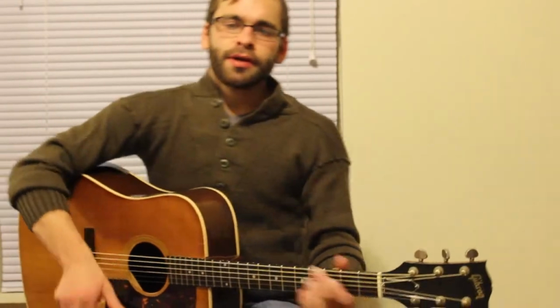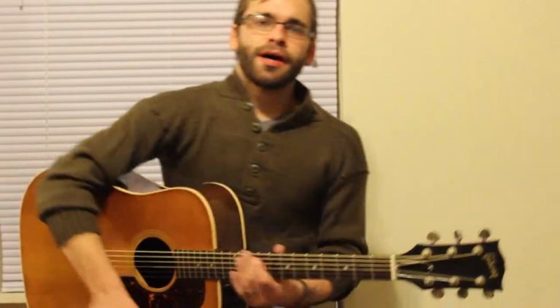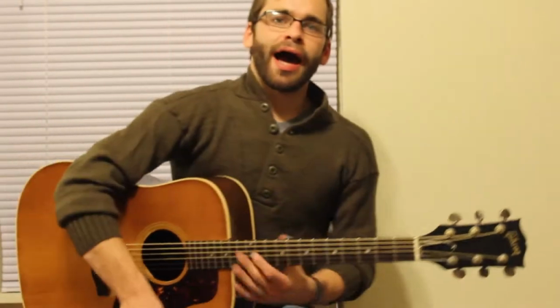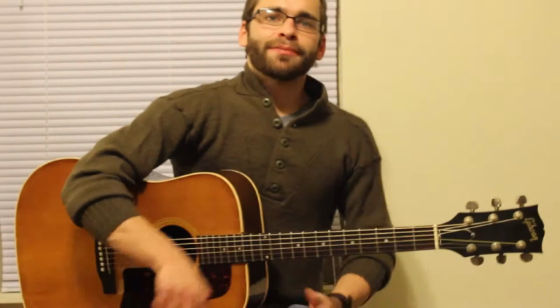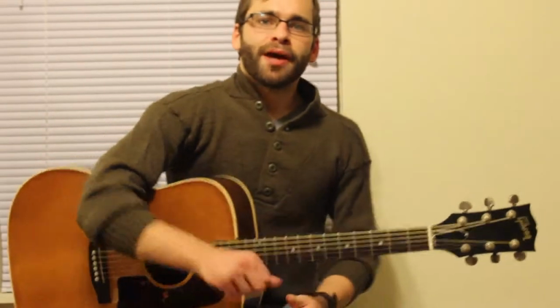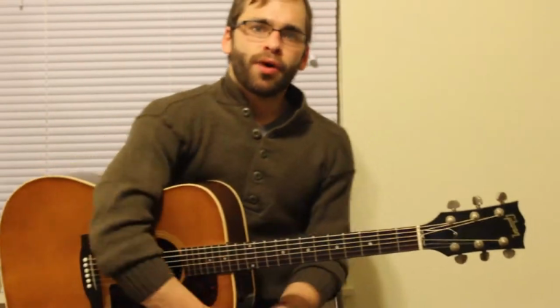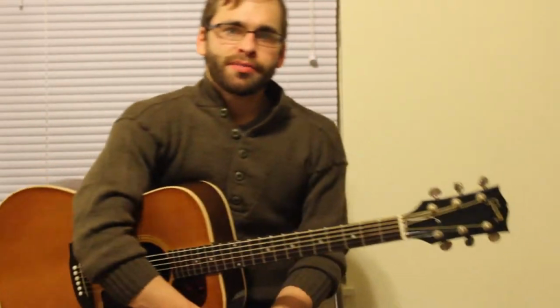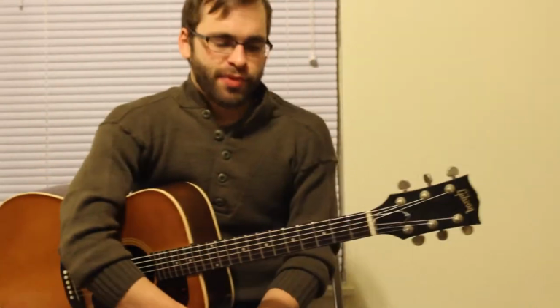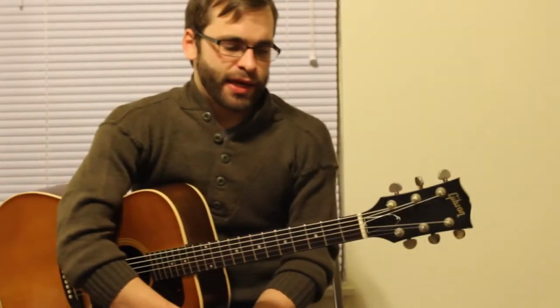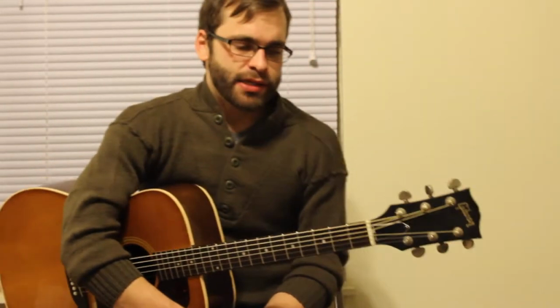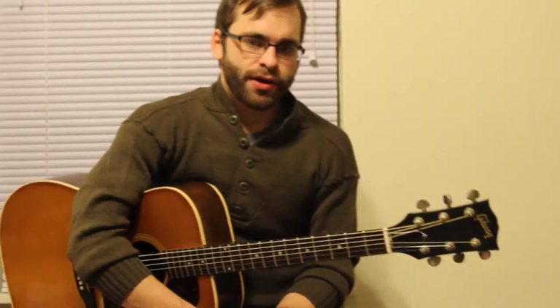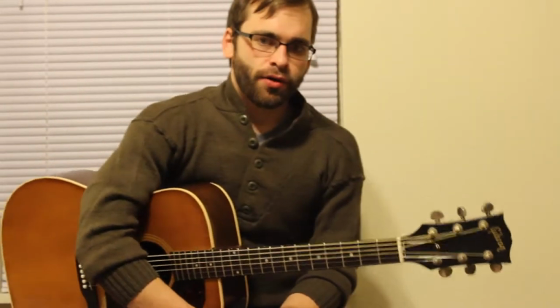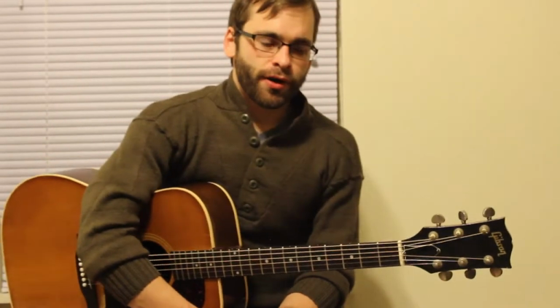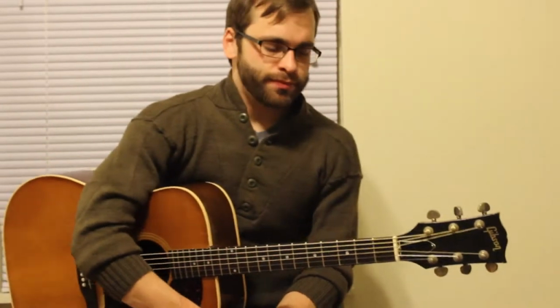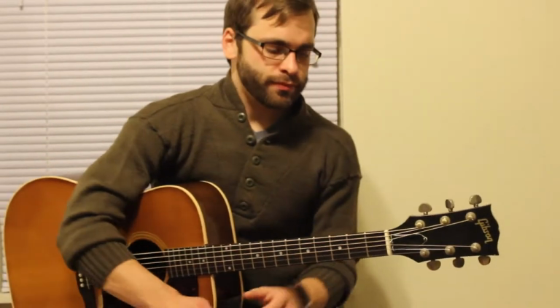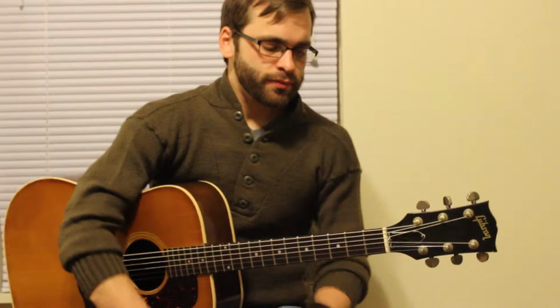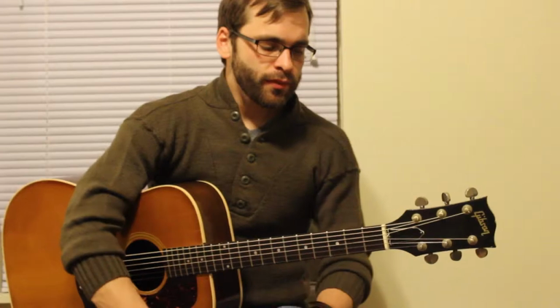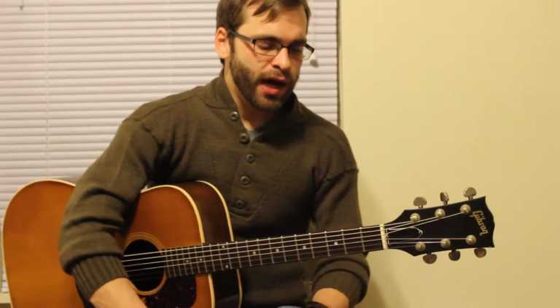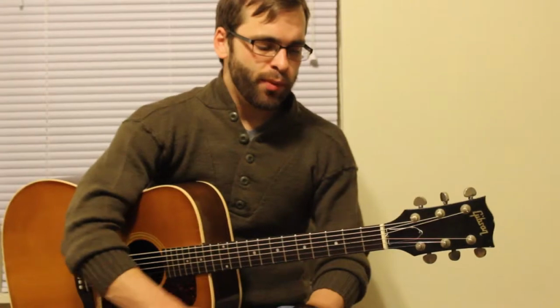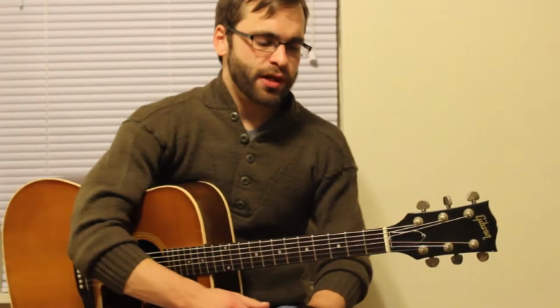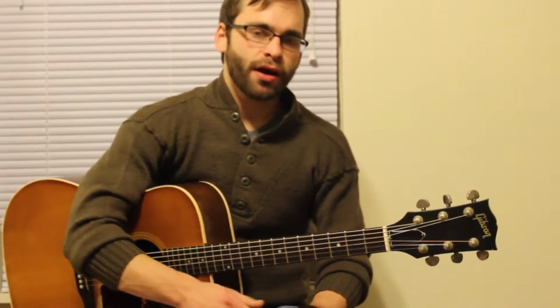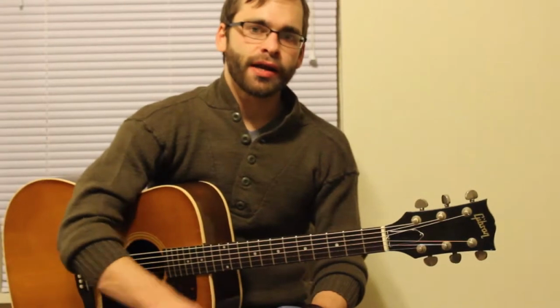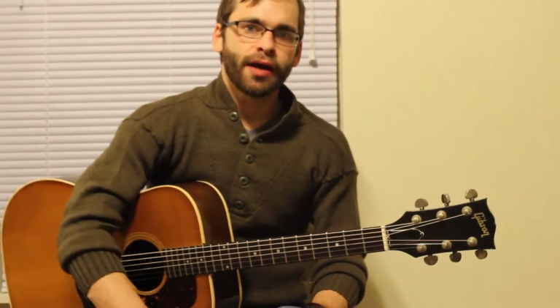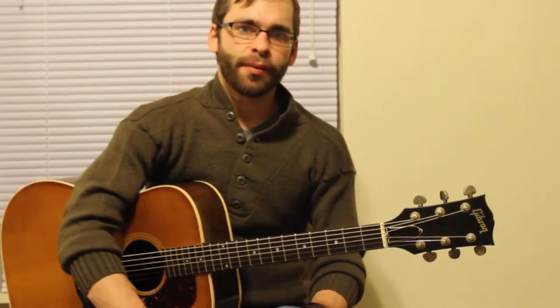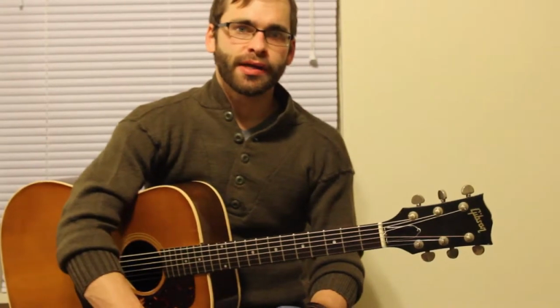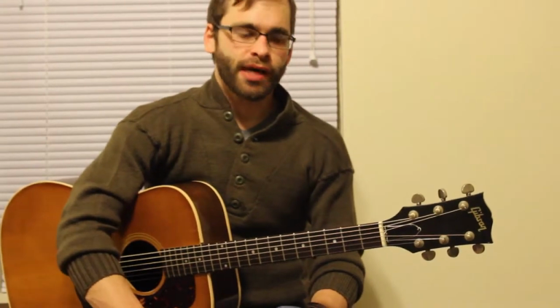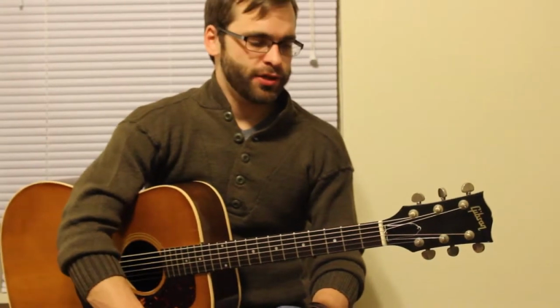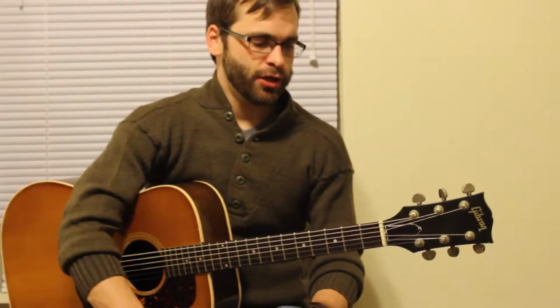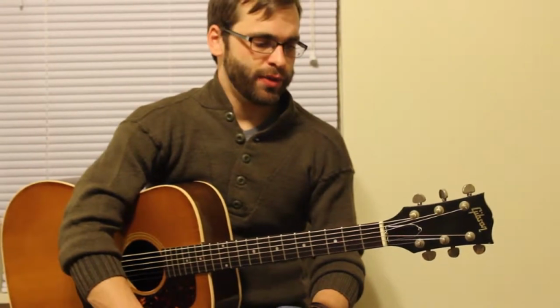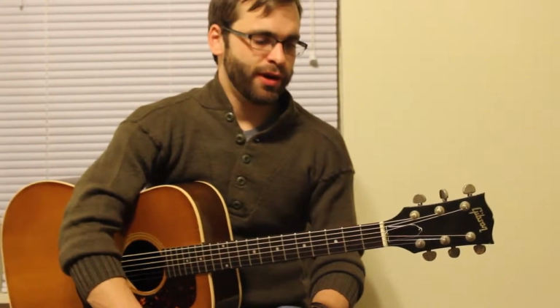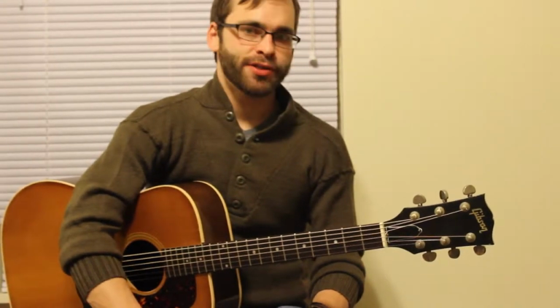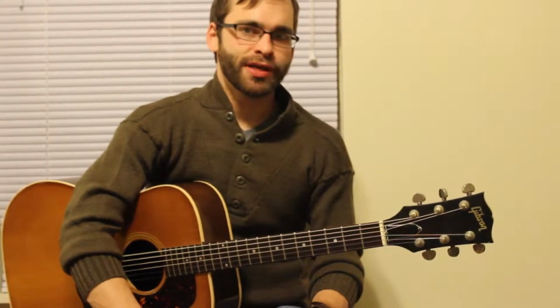Hi, and welcome to PlayingGuitar.org. I'm Wes Carr, and I'm going to talk to you a little bit about tuning.